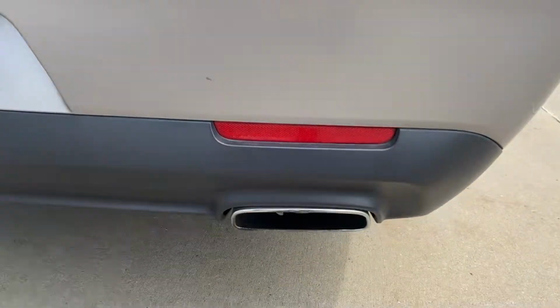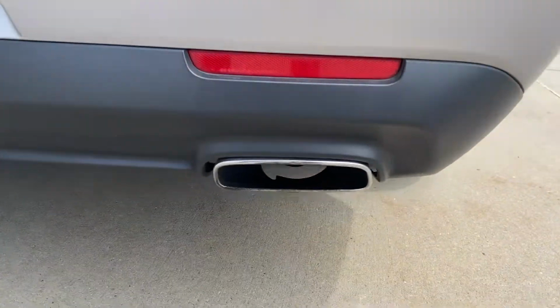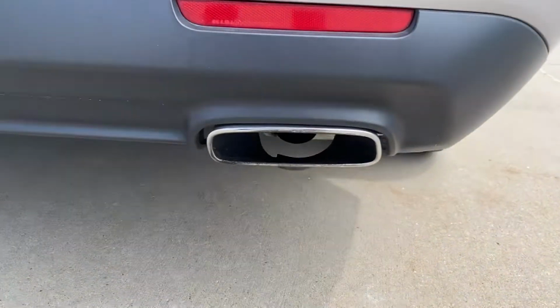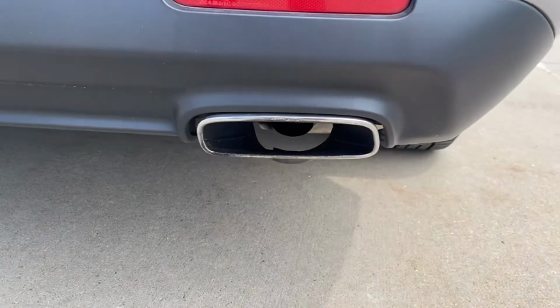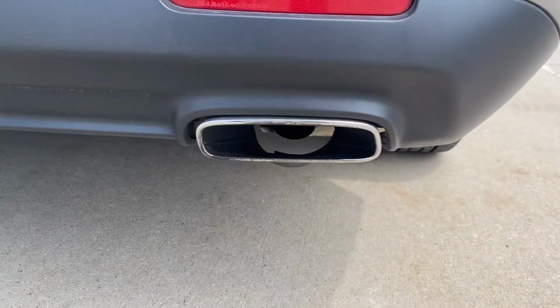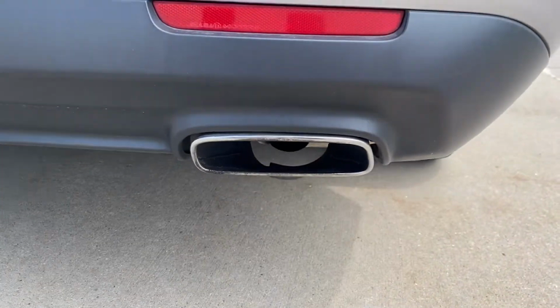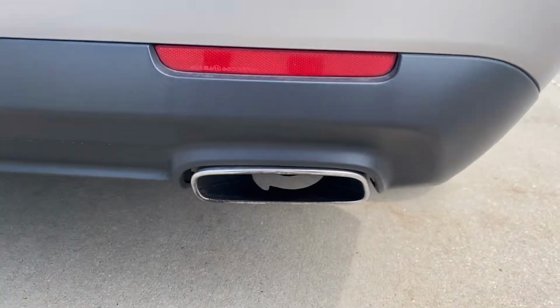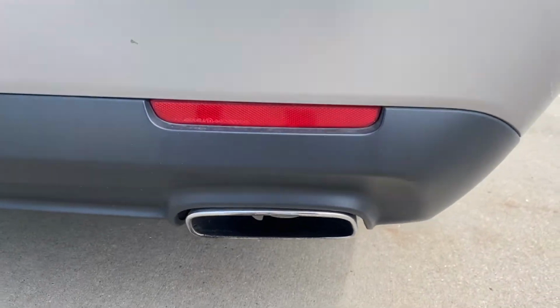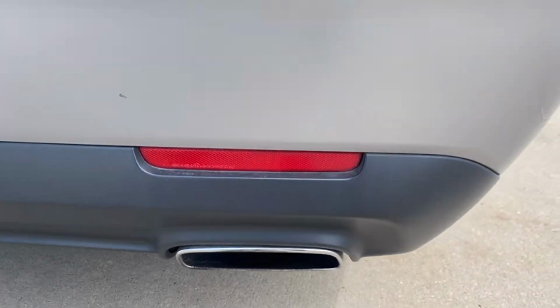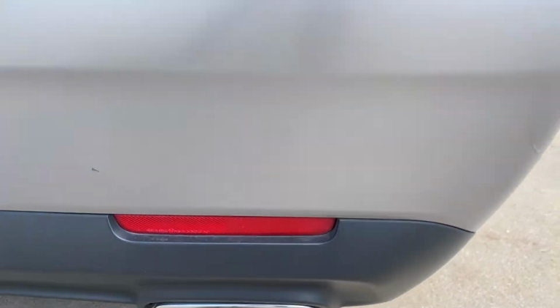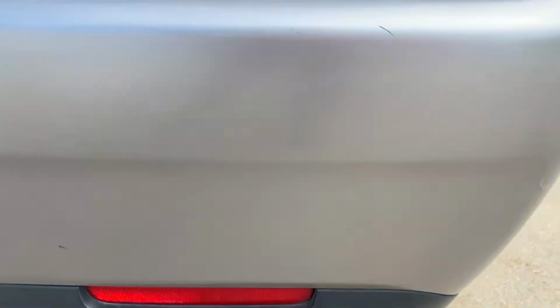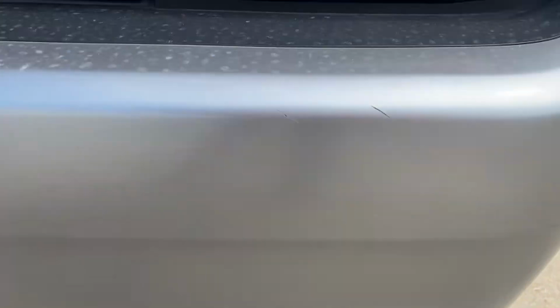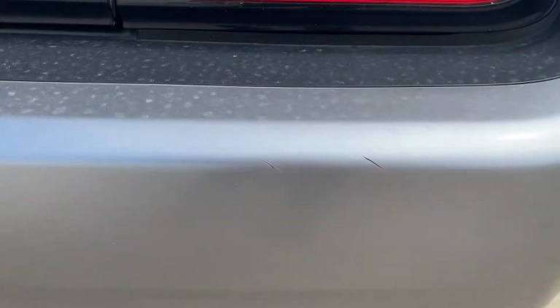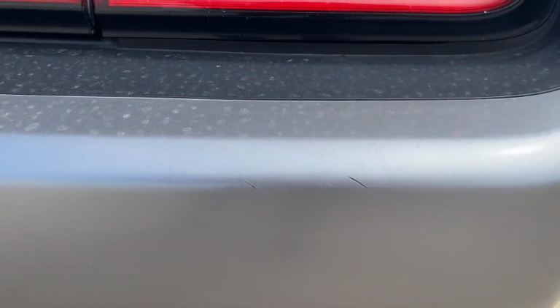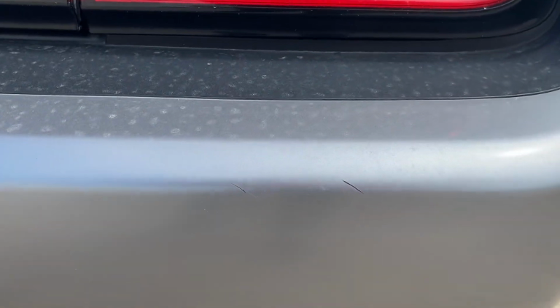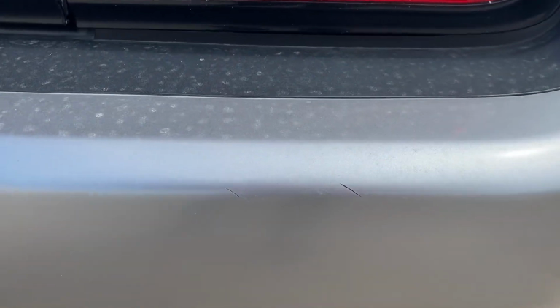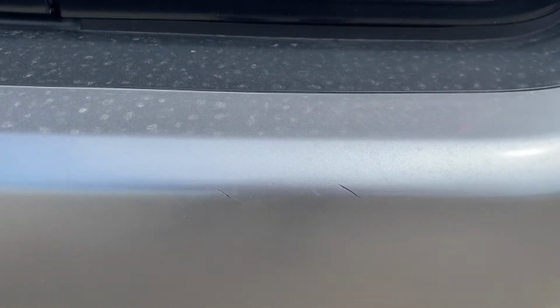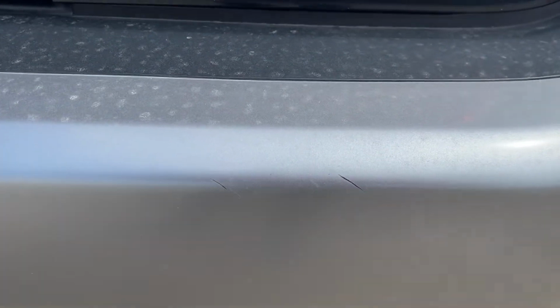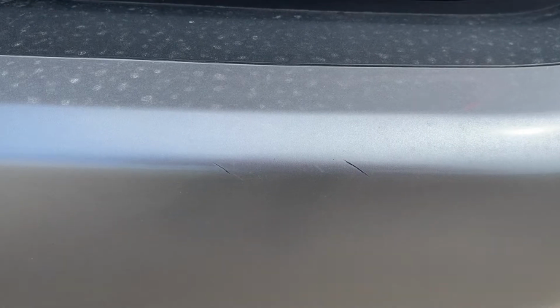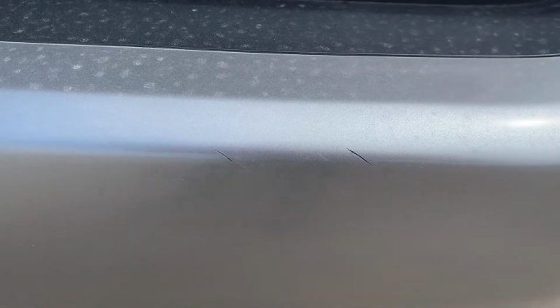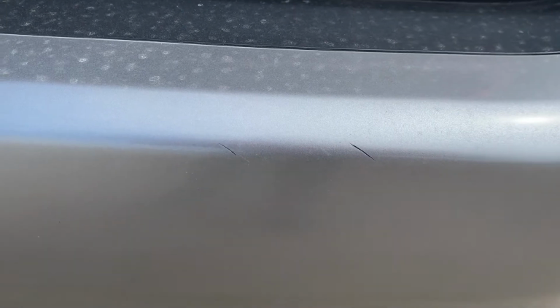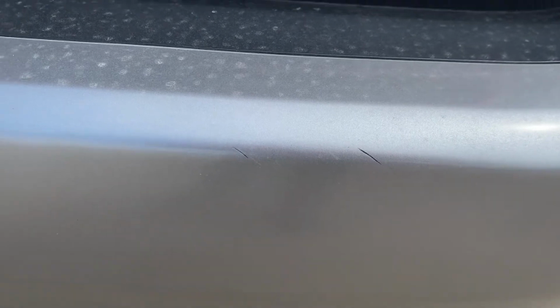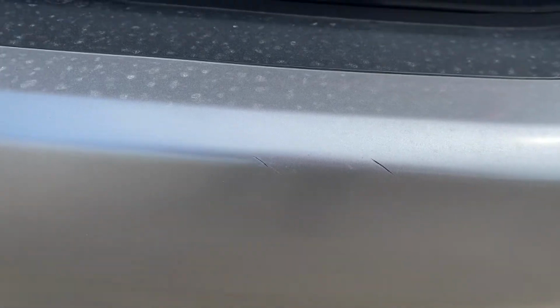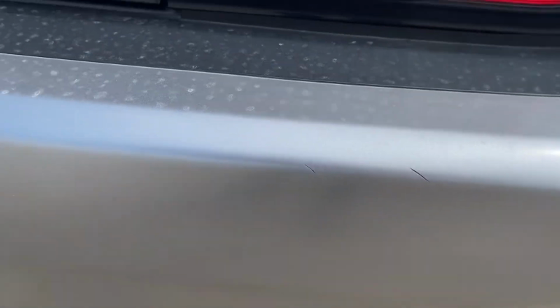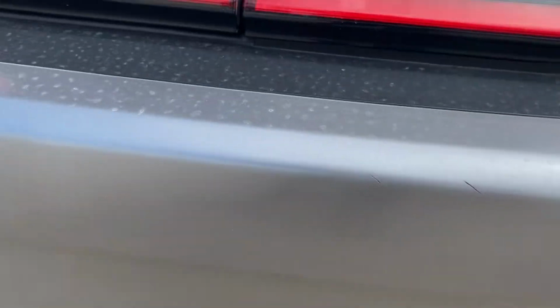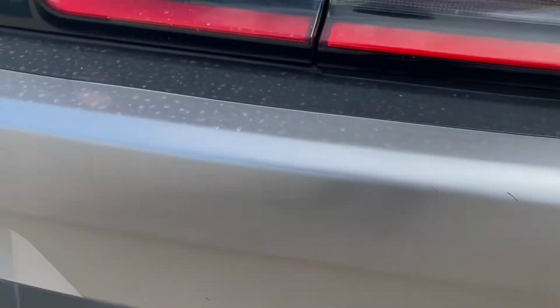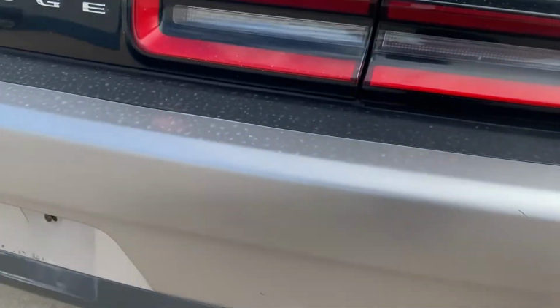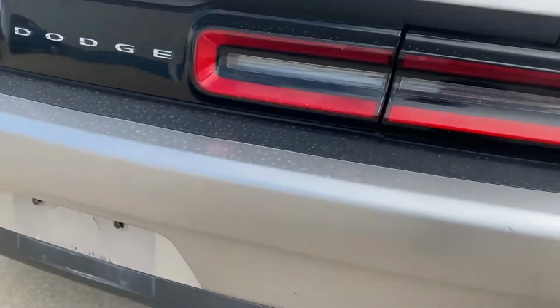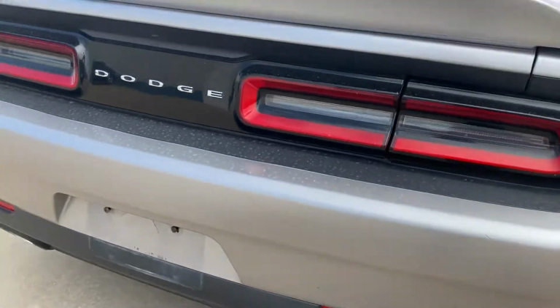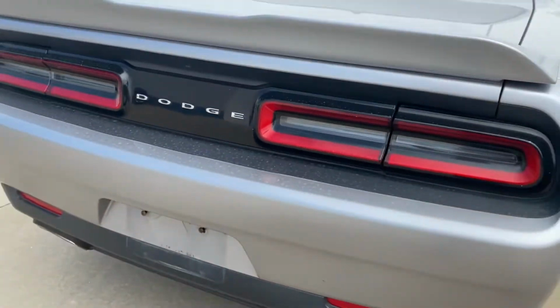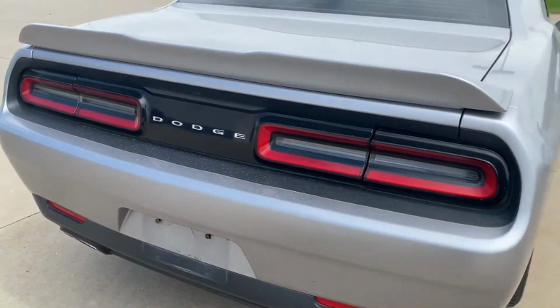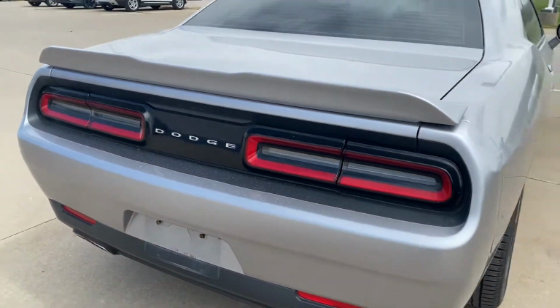Nice quiet purr of the Pentastar V6. A couple of minor little scratches on the rear bumper, nothing too major.